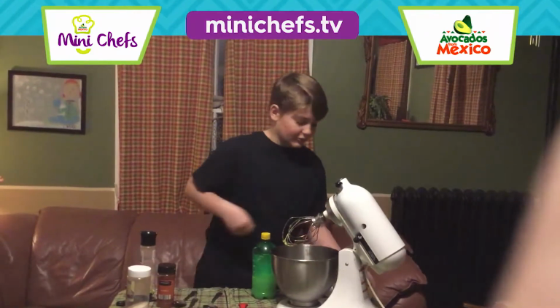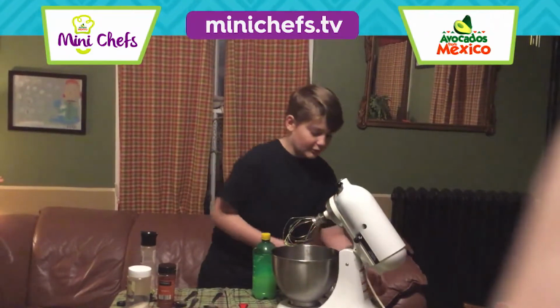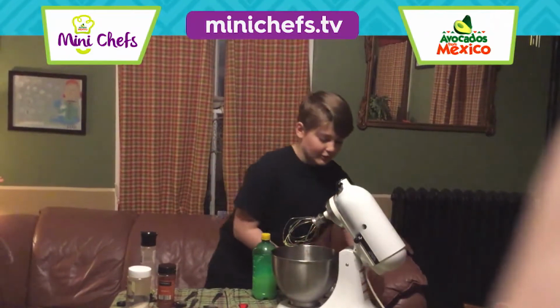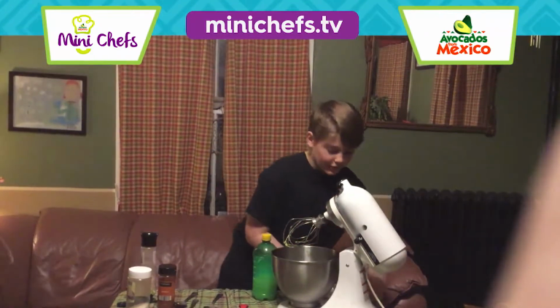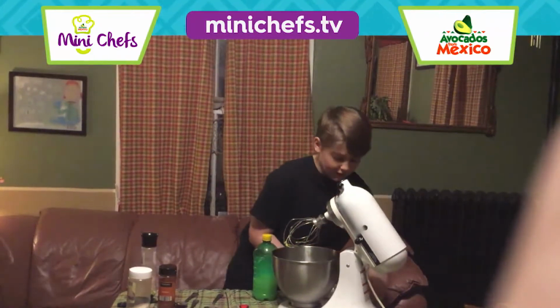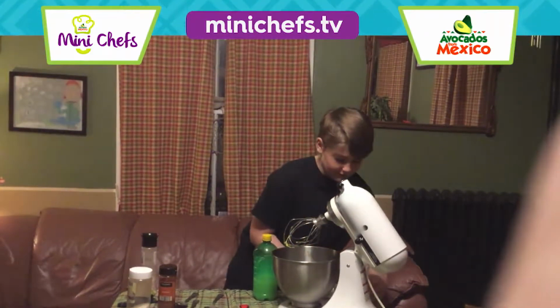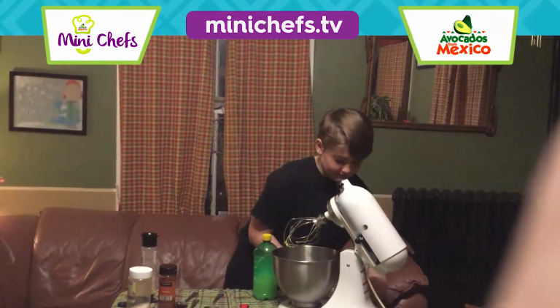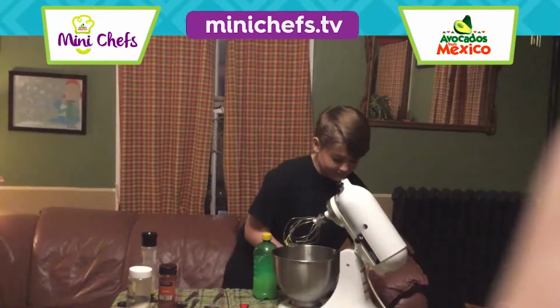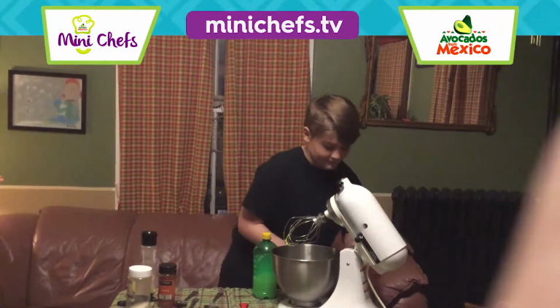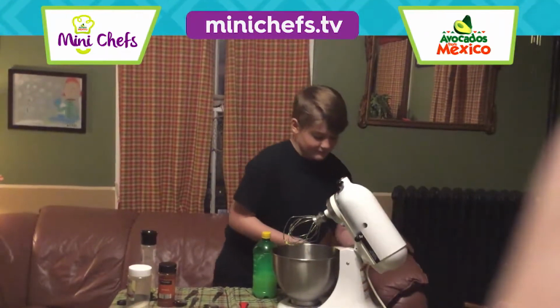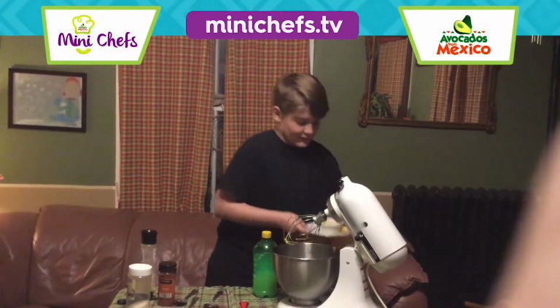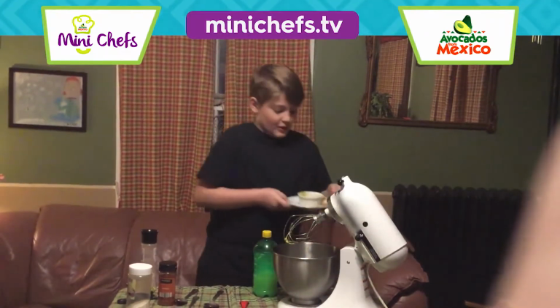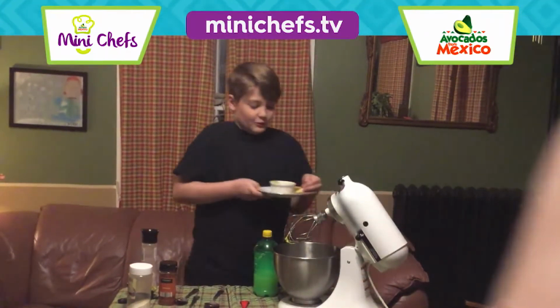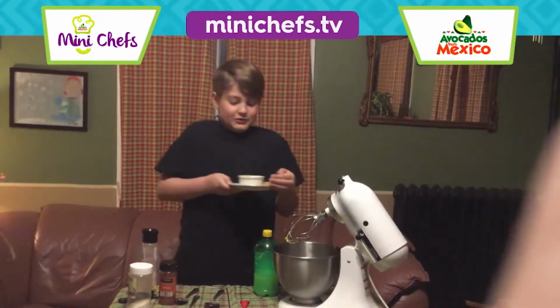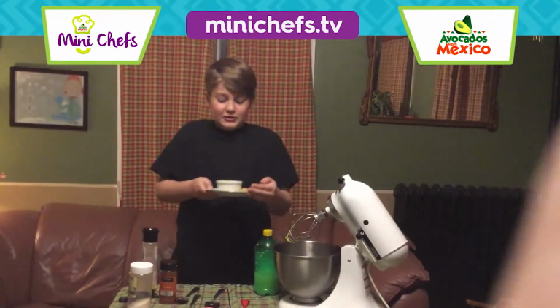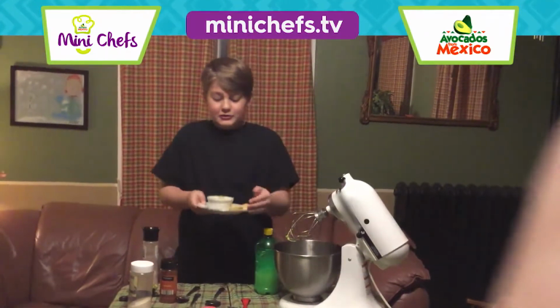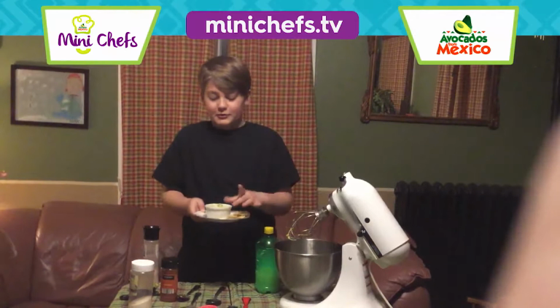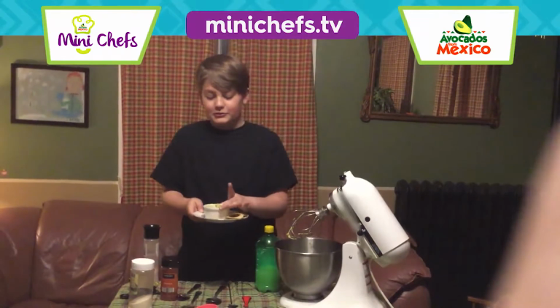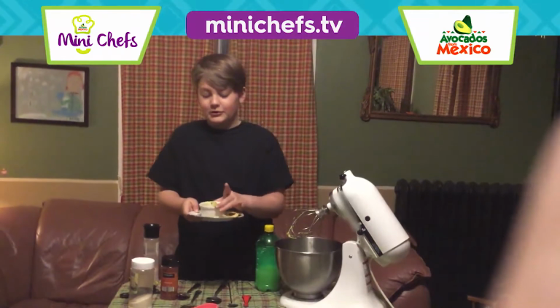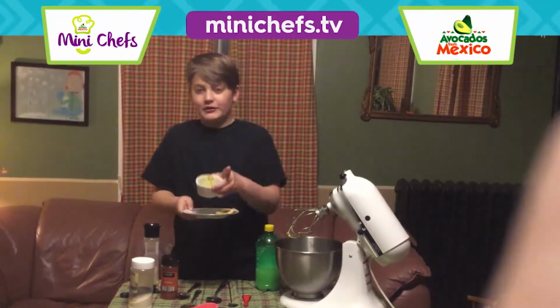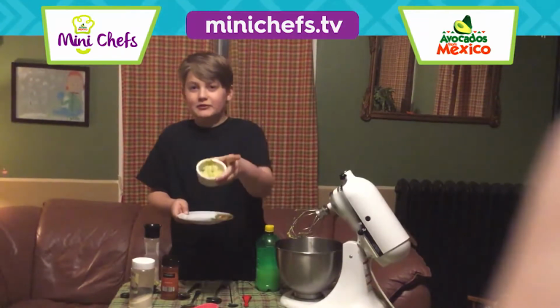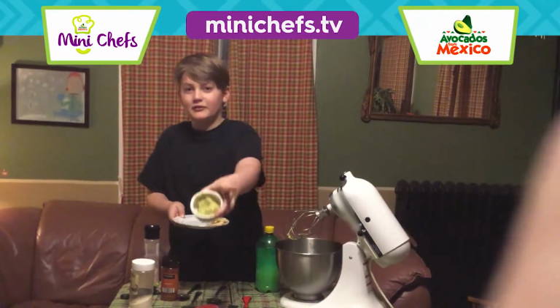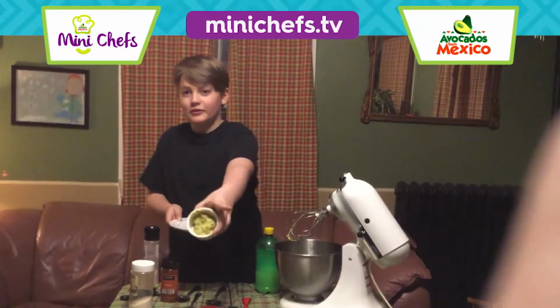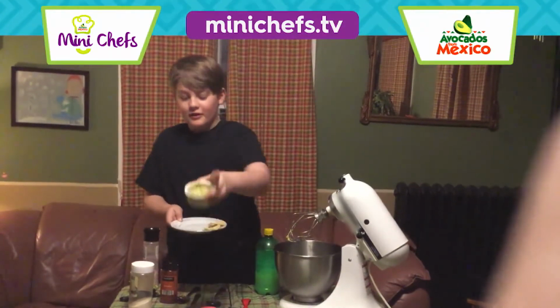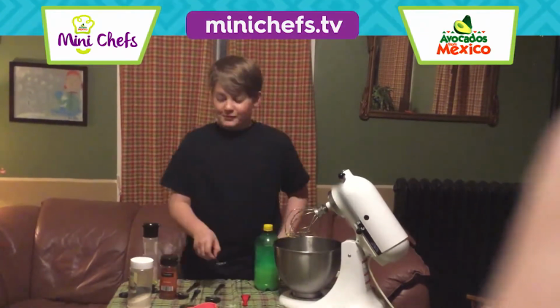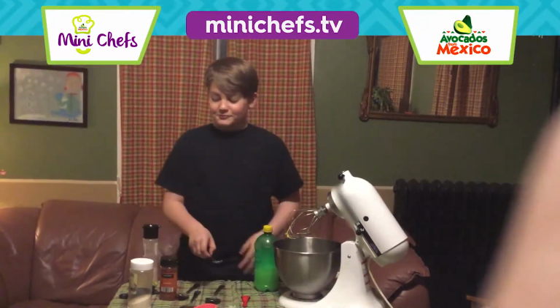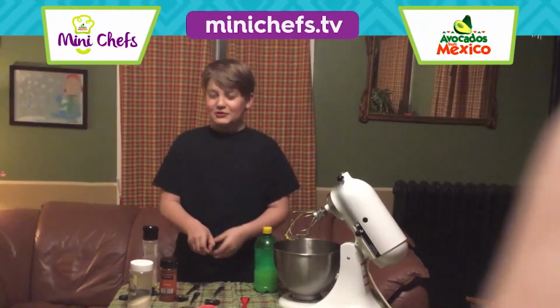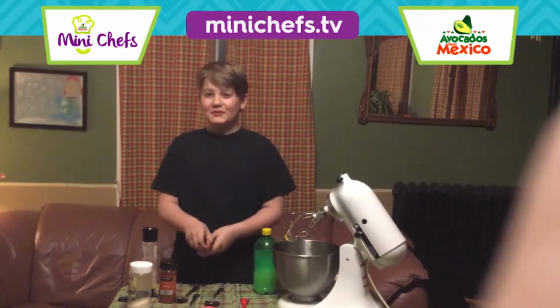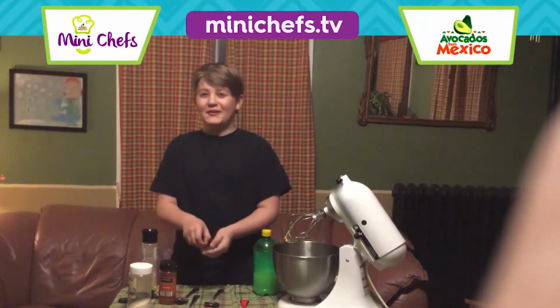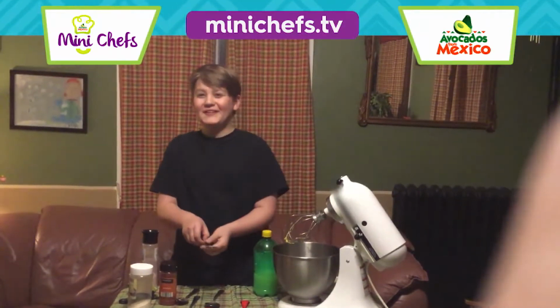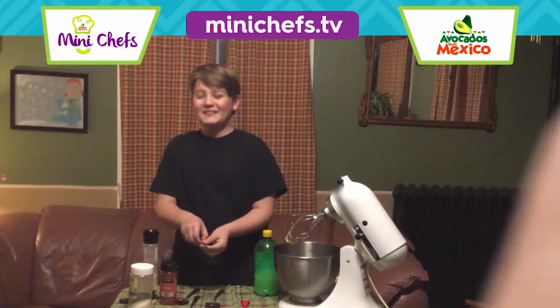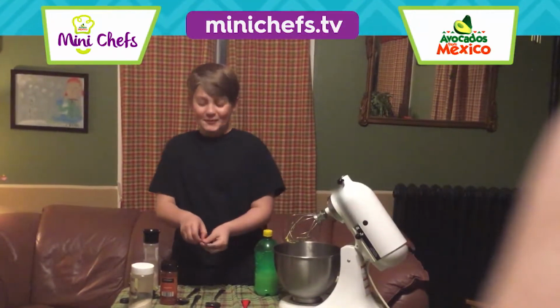Well, at least that's what it's supposed to look like at the end of it. Some garlic salt.